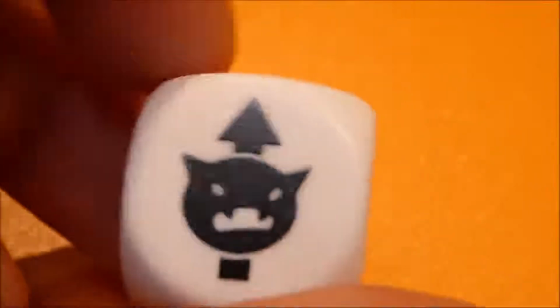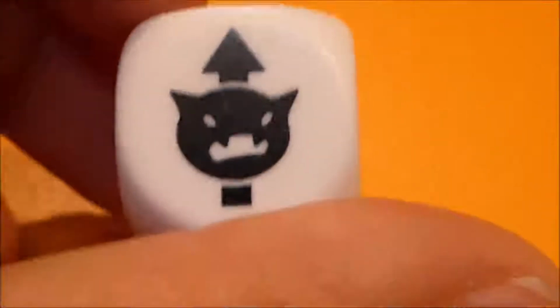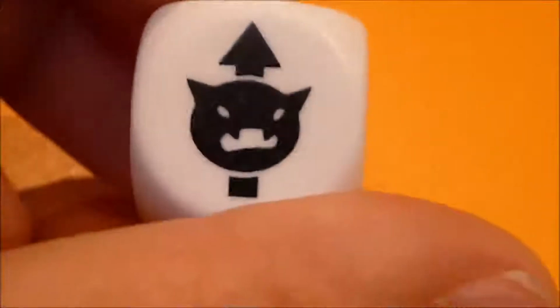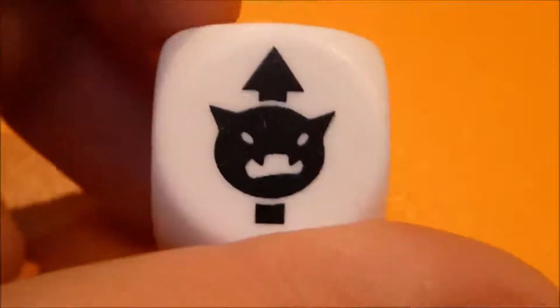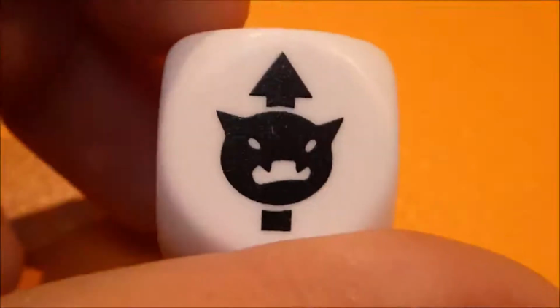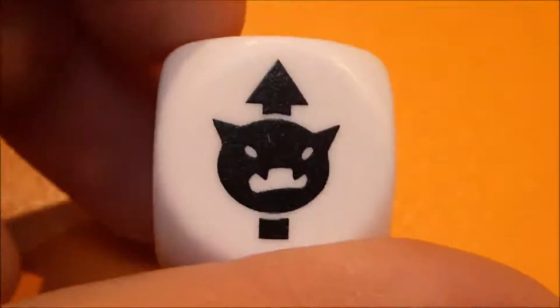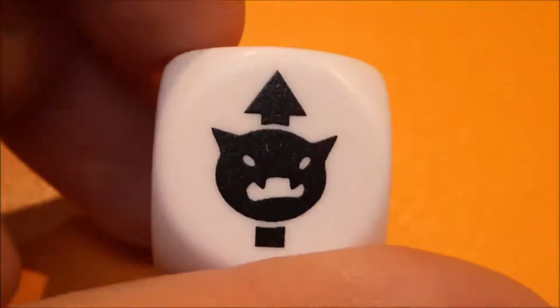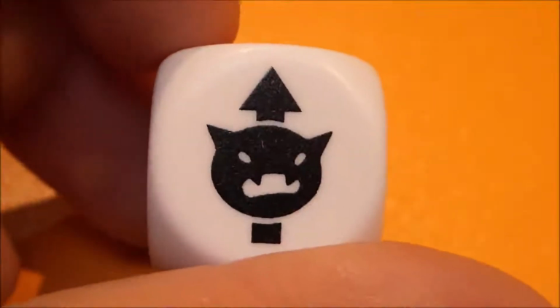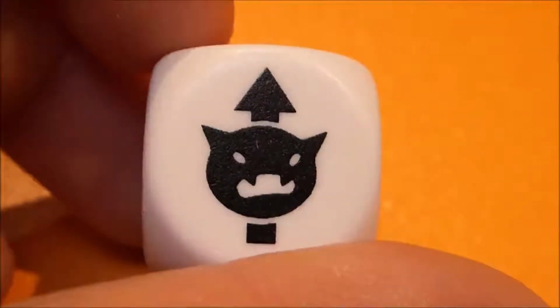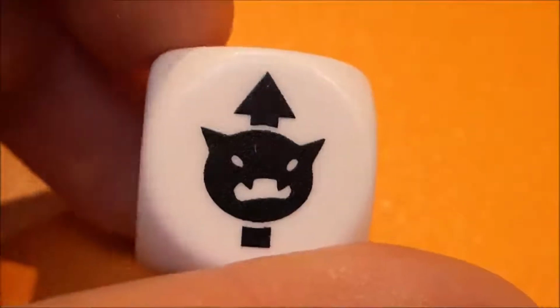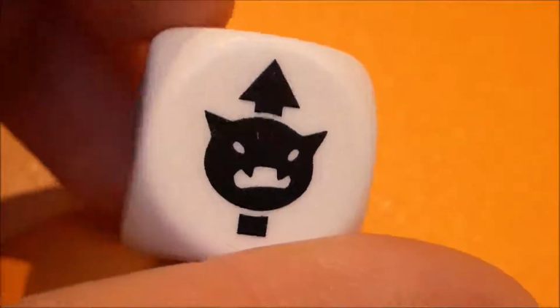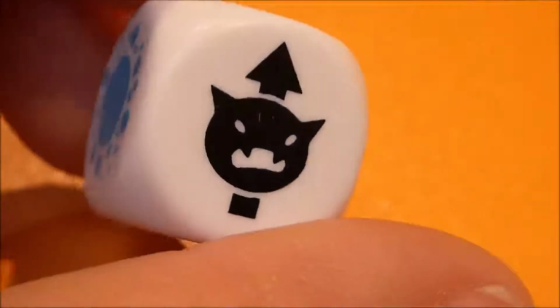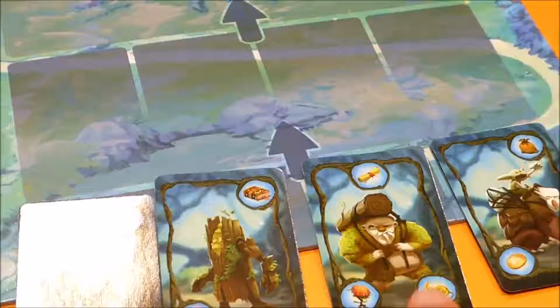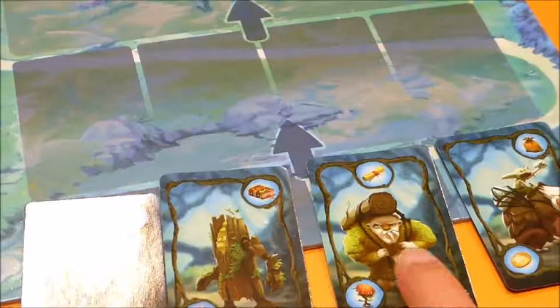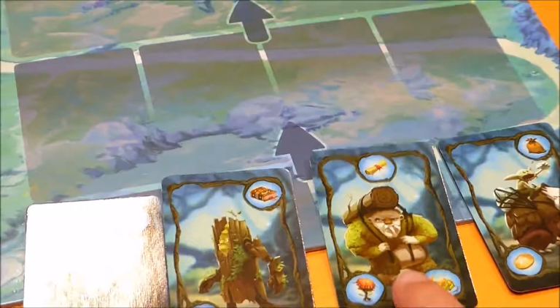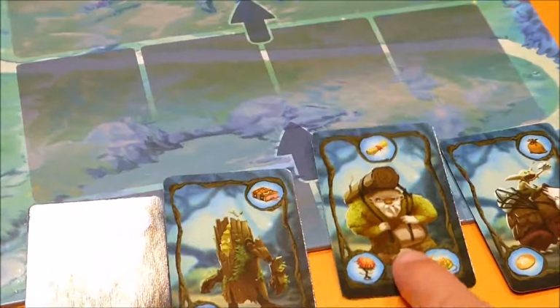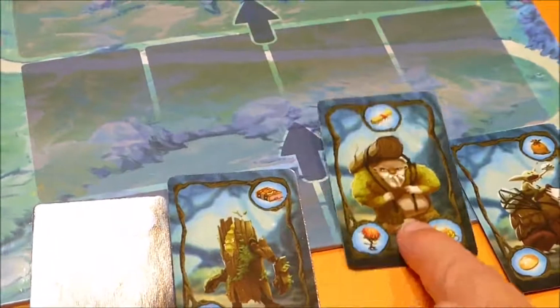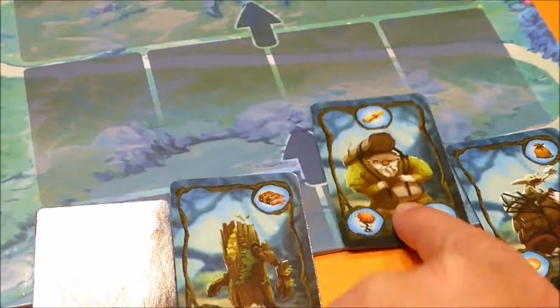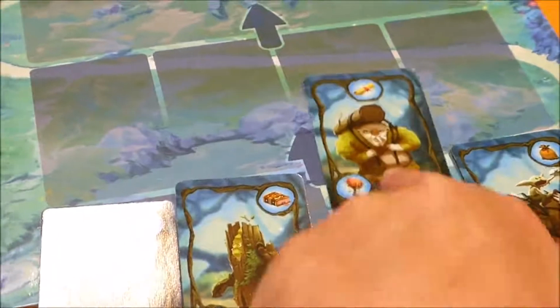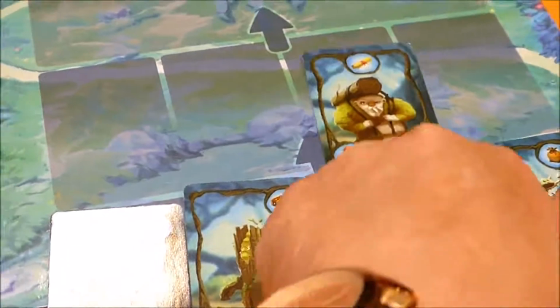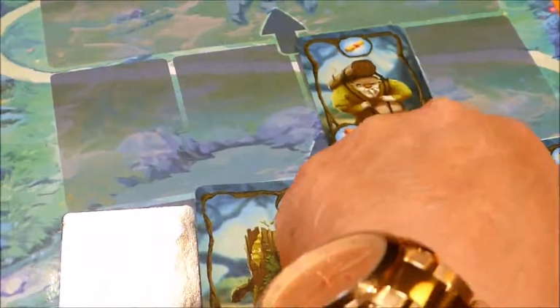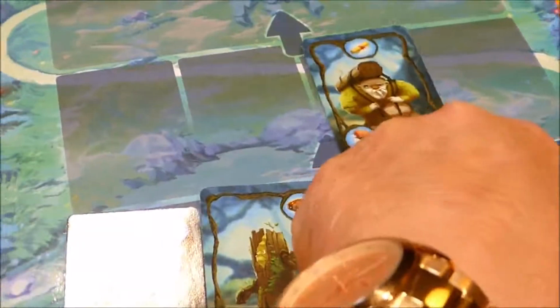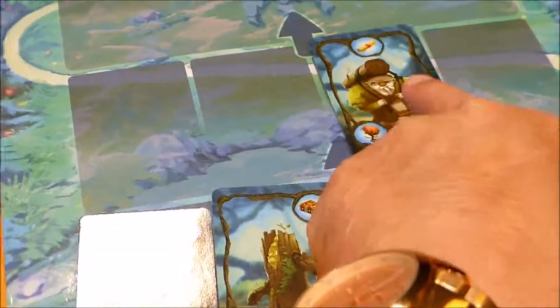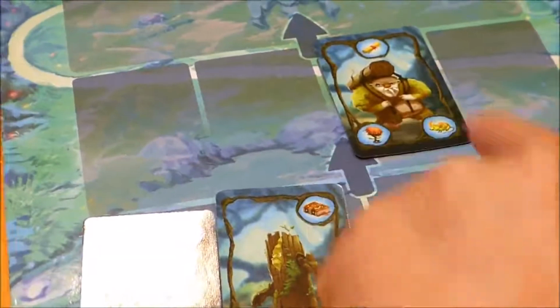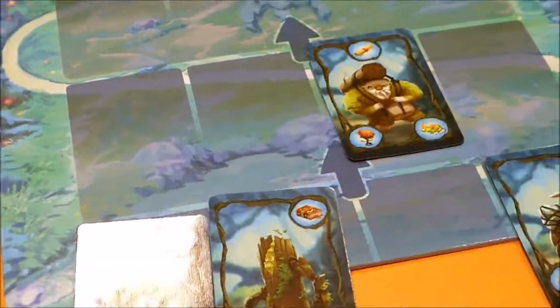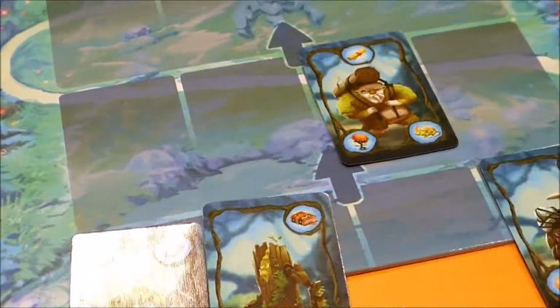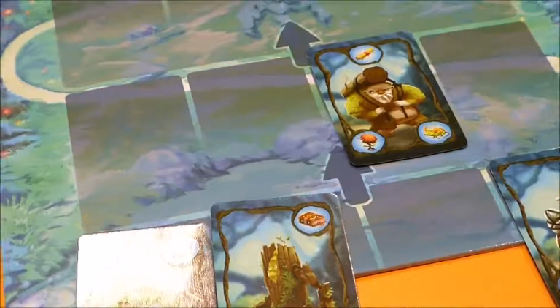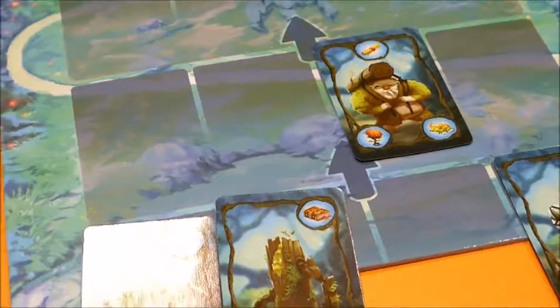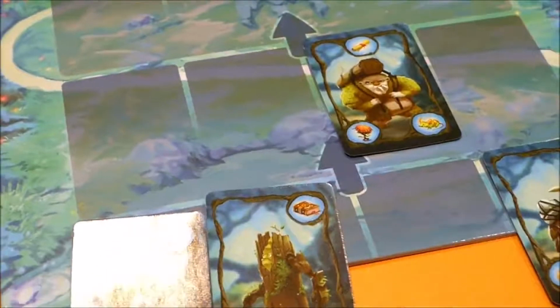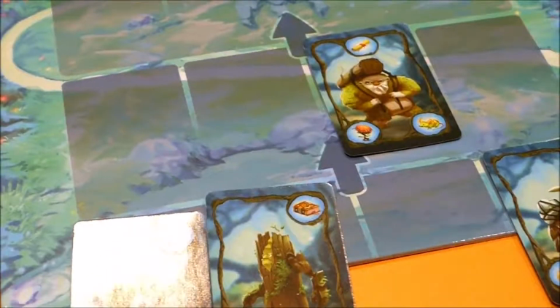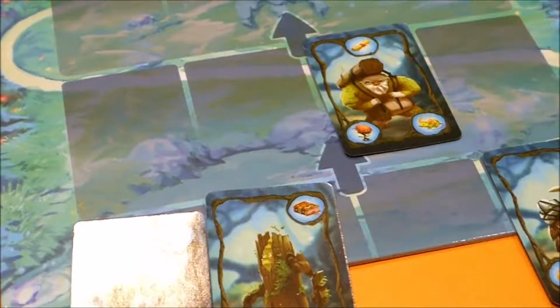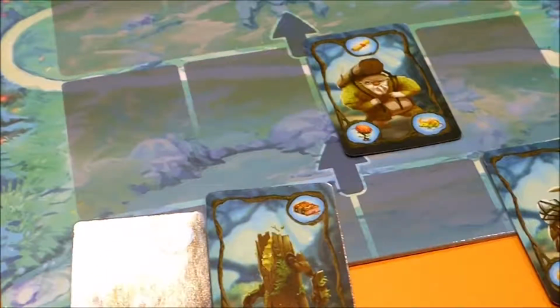After moving the figure, the player has to roll the die. If it shows a shadow creature, one card is moved one space further in the direction of the castle.